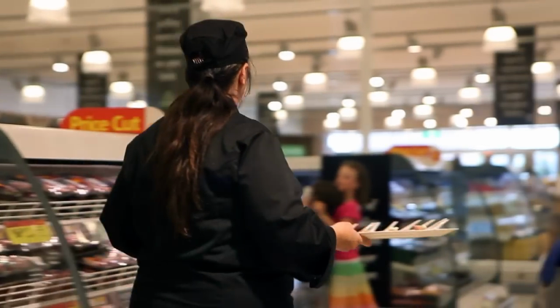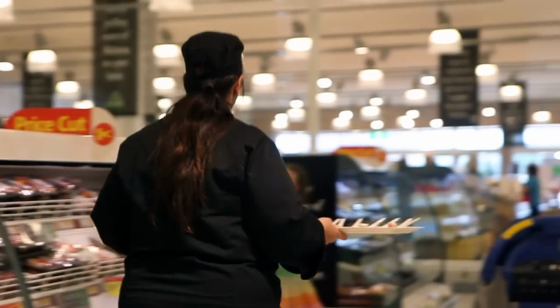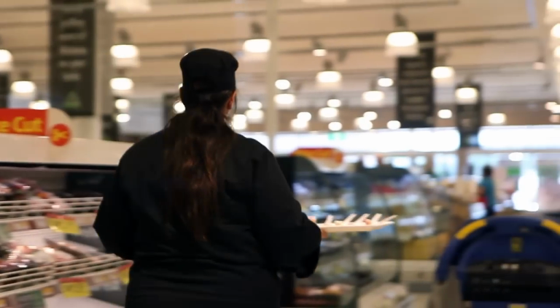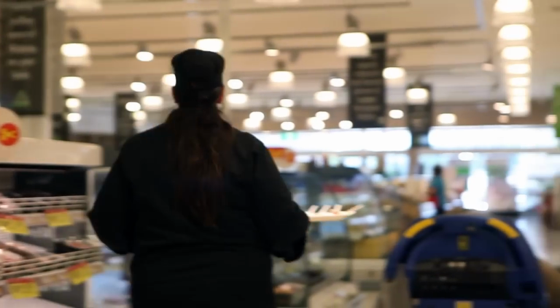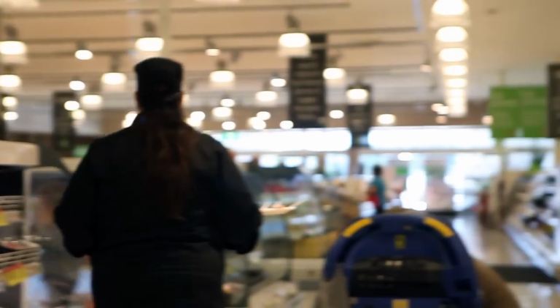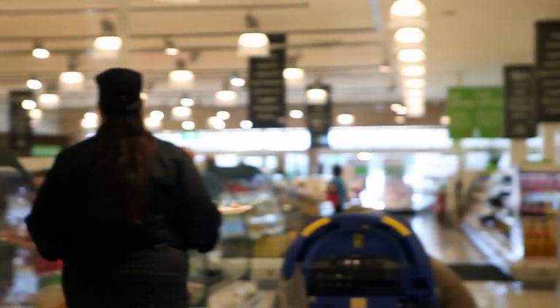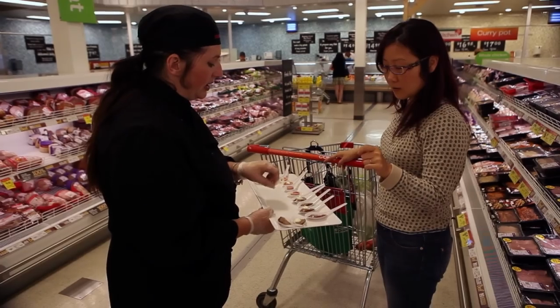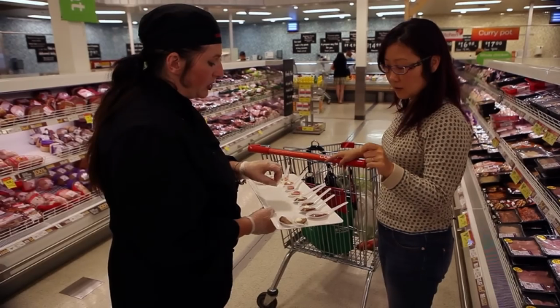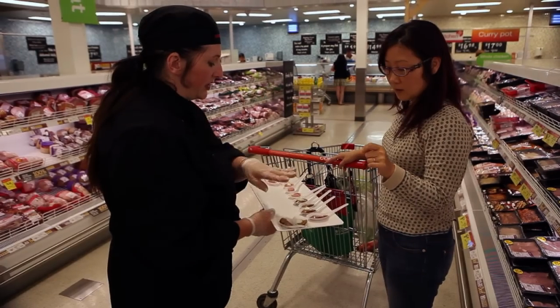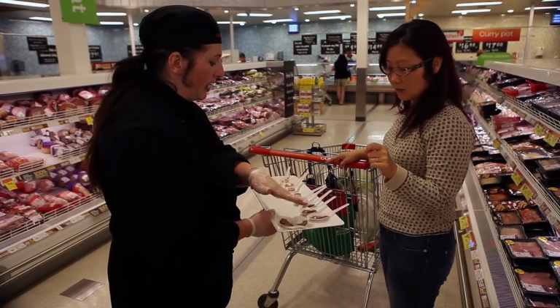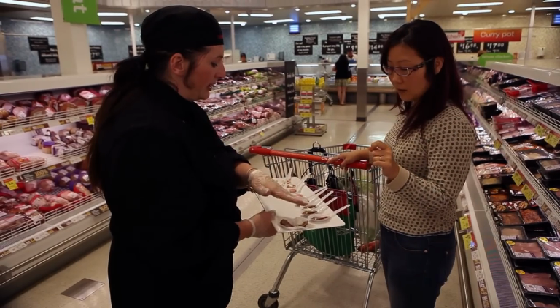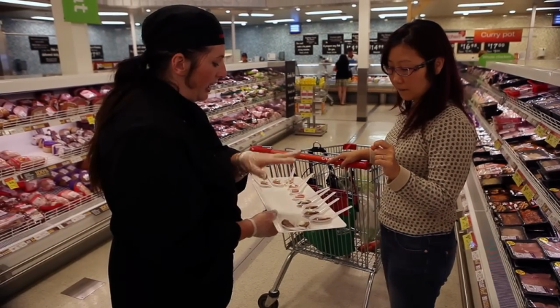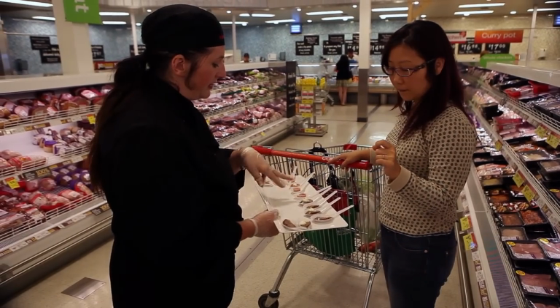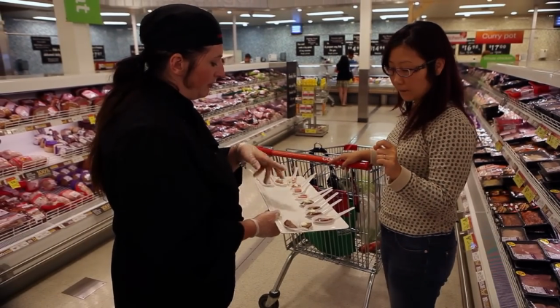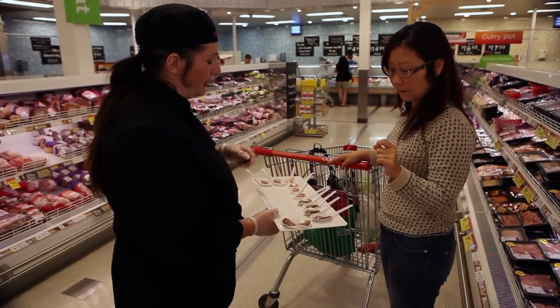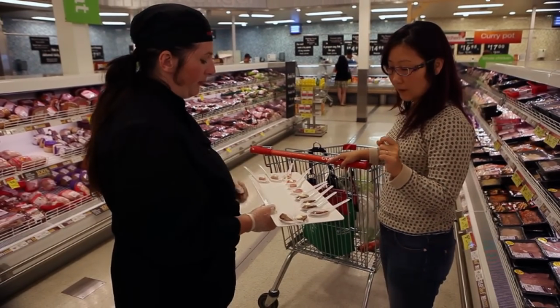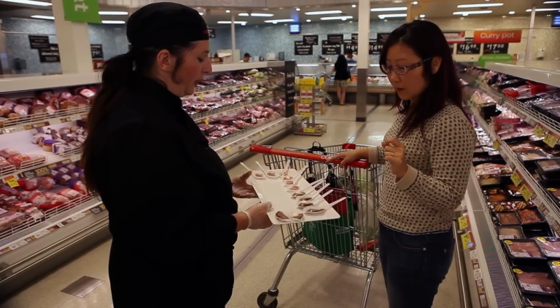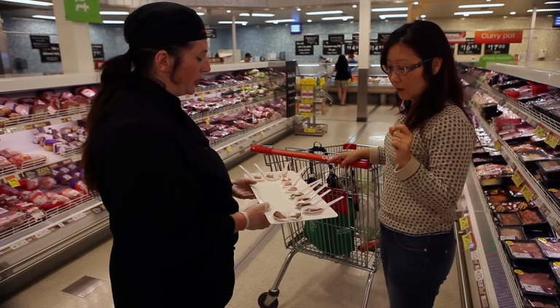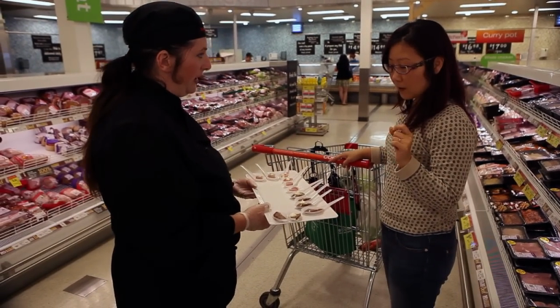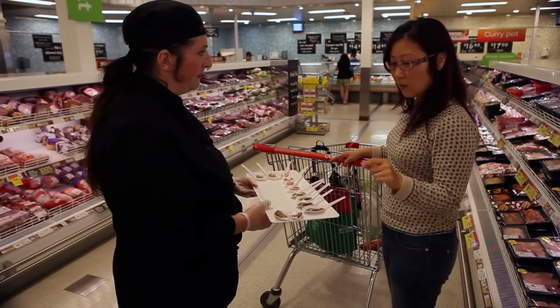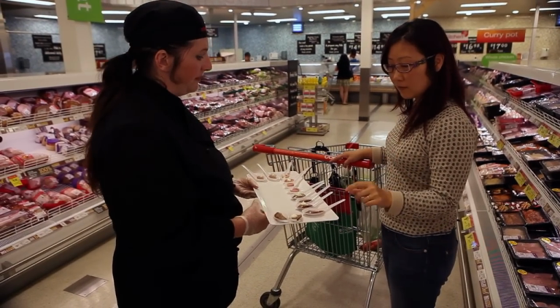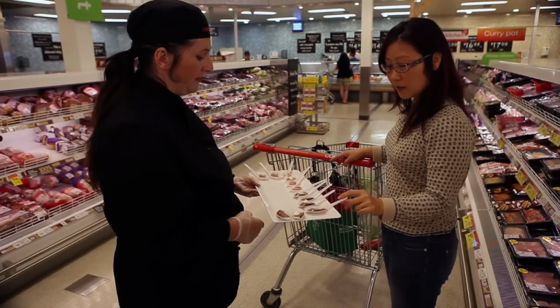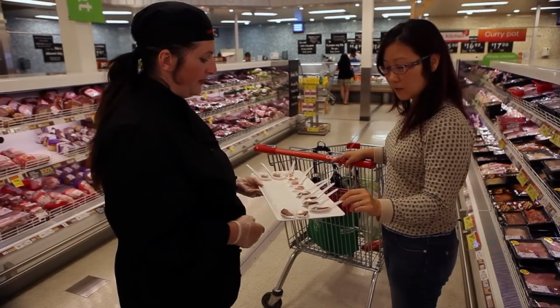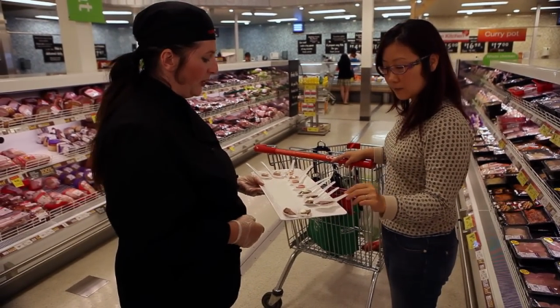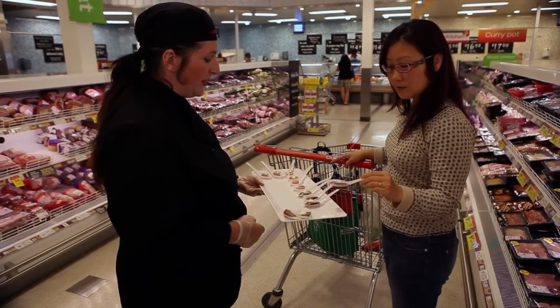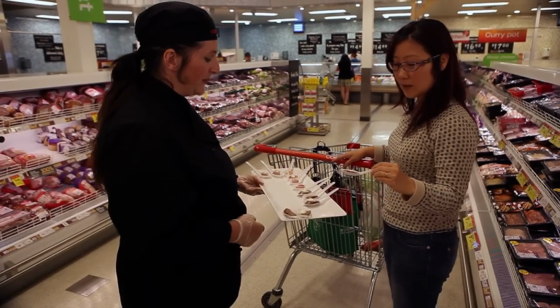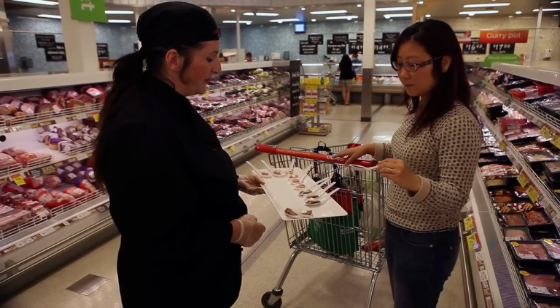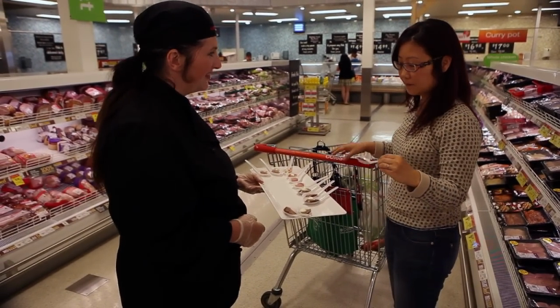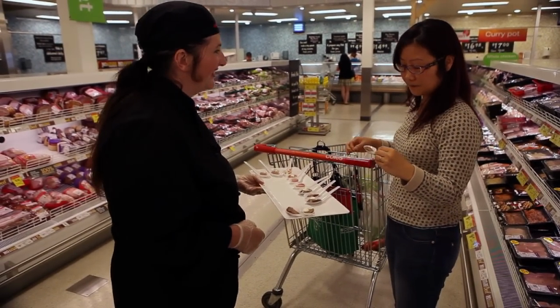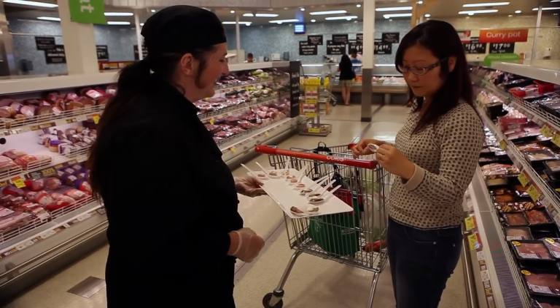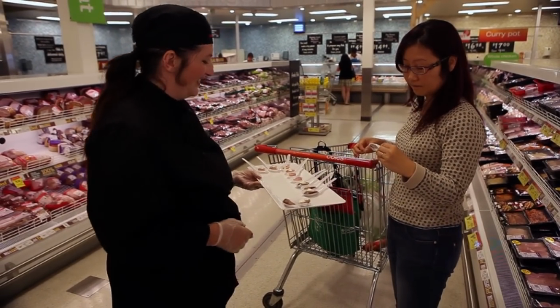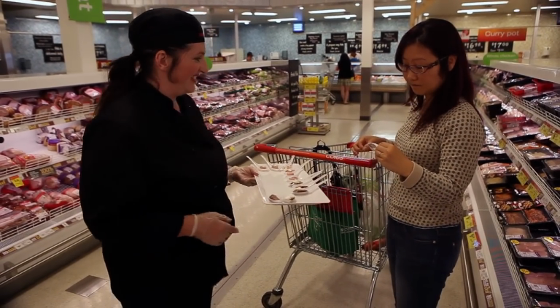Importantly, greet every customer that approaches your unit. Remember to smile and encourage them to try your product.